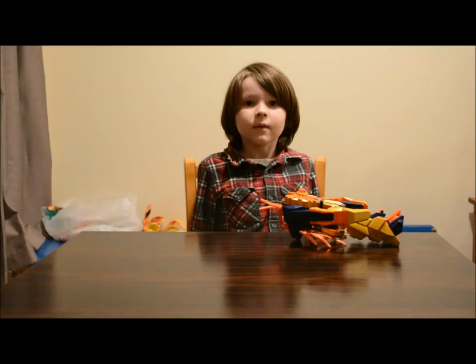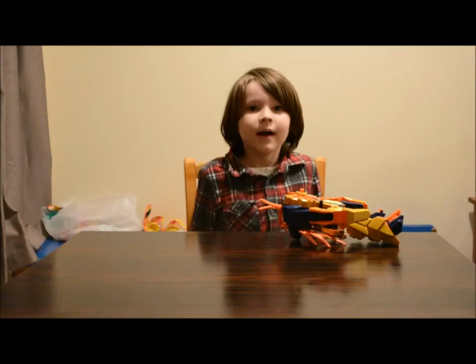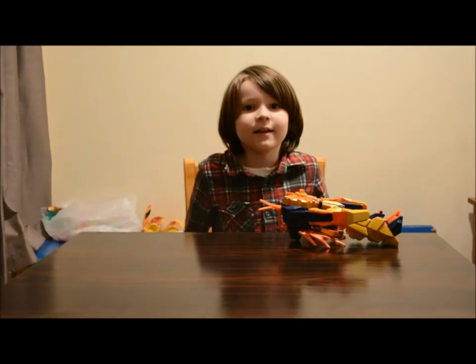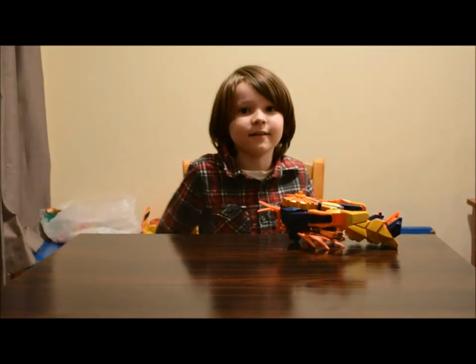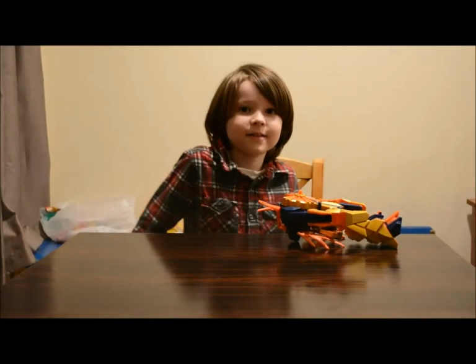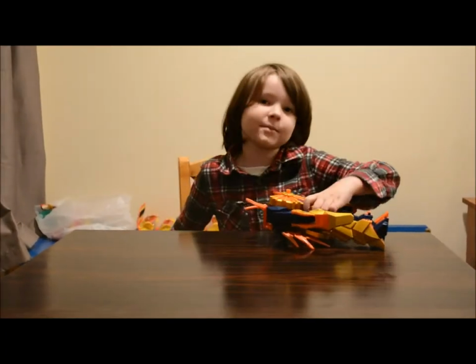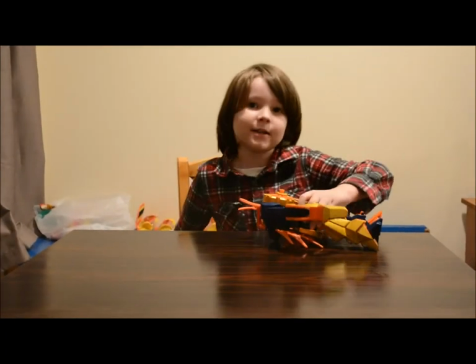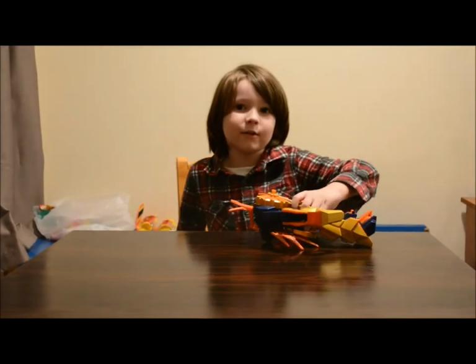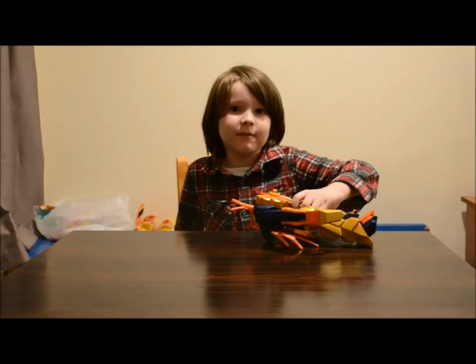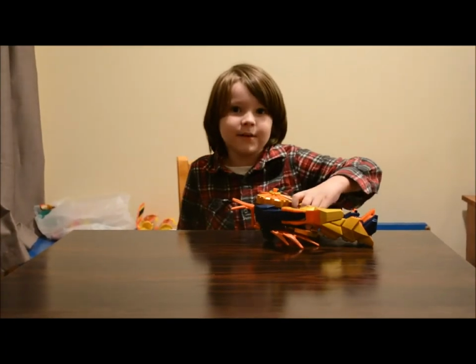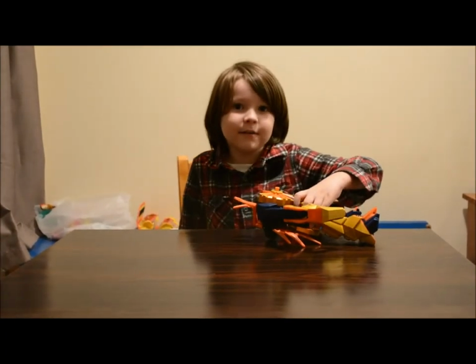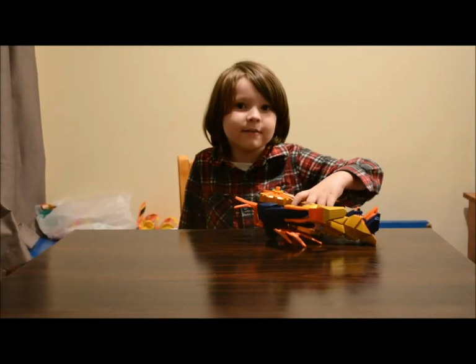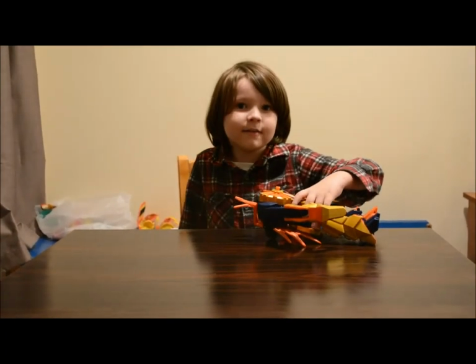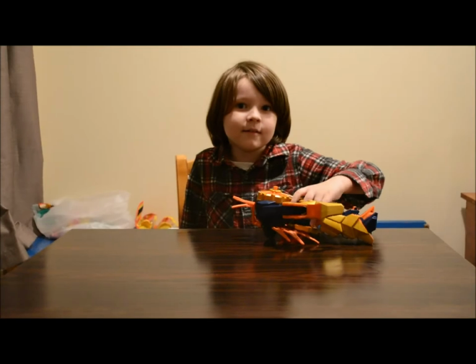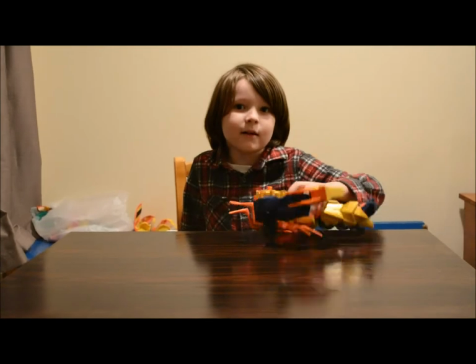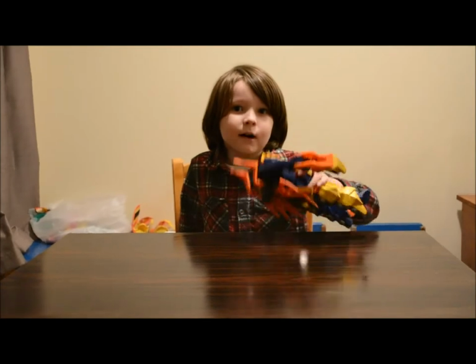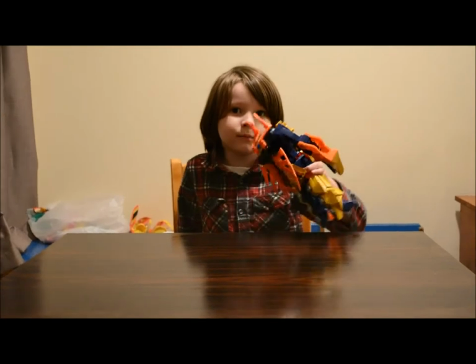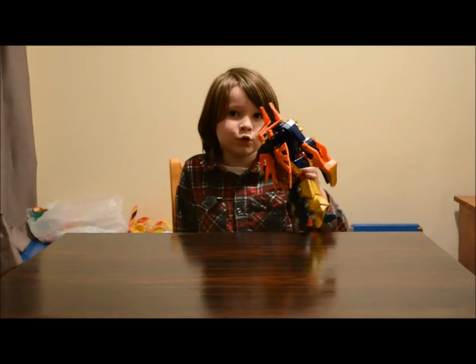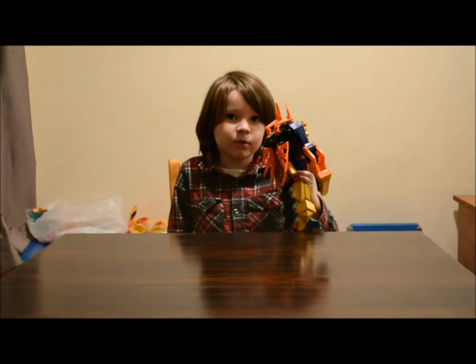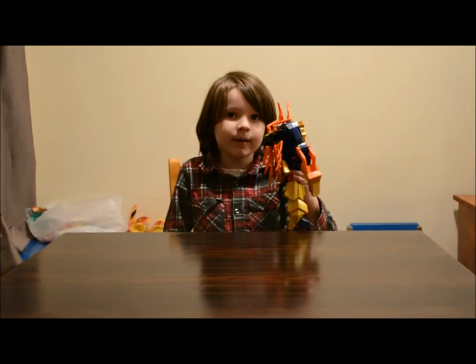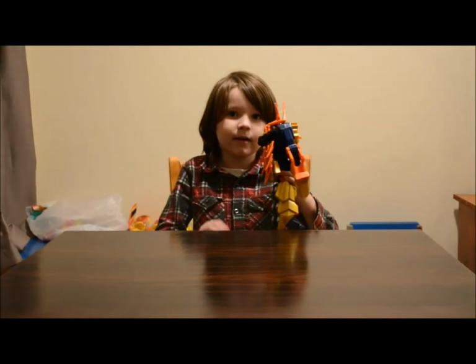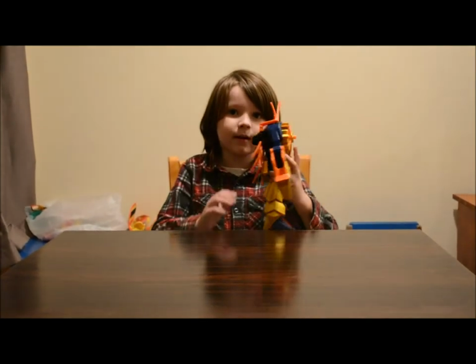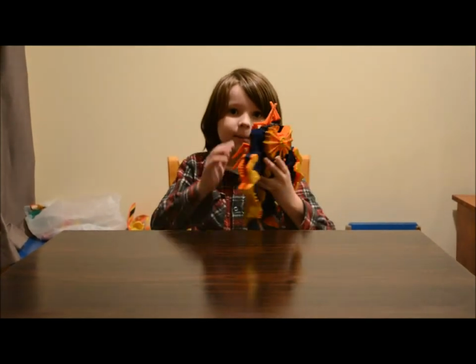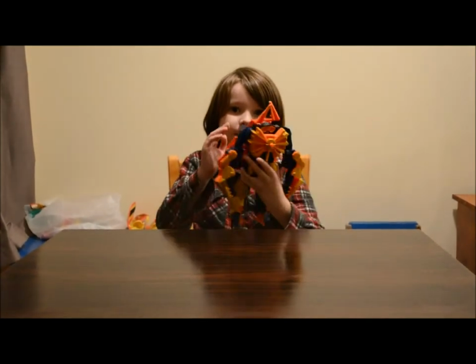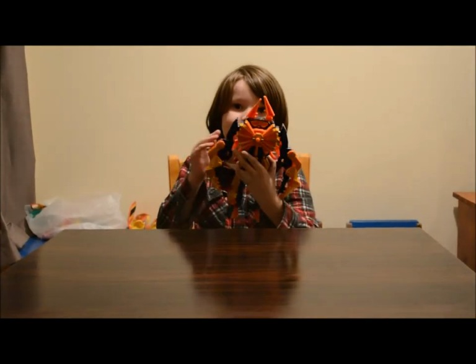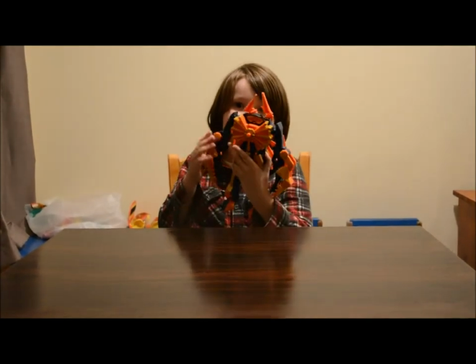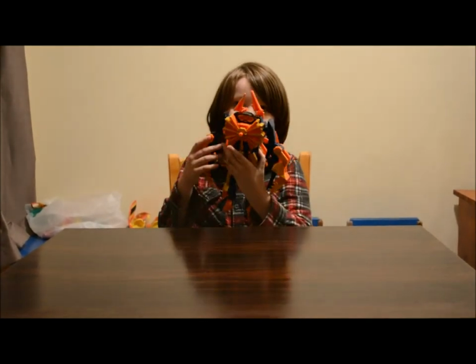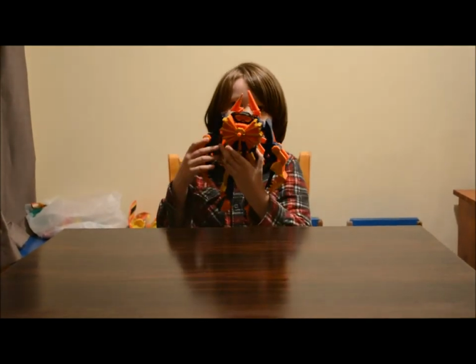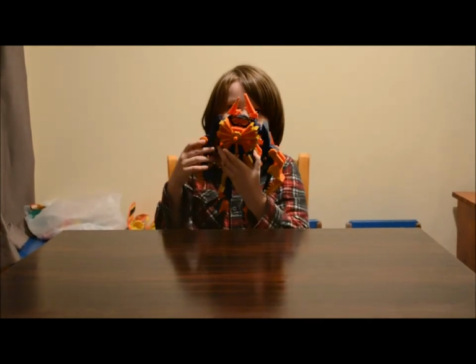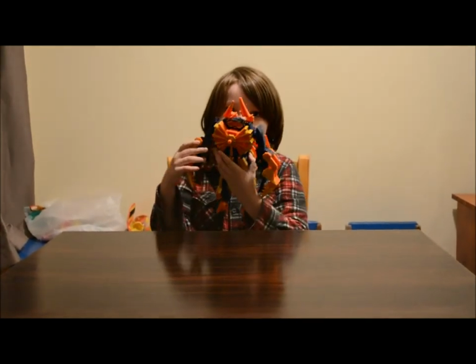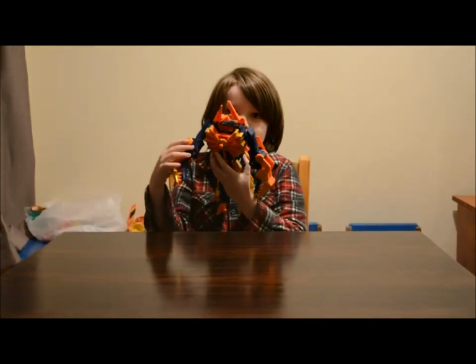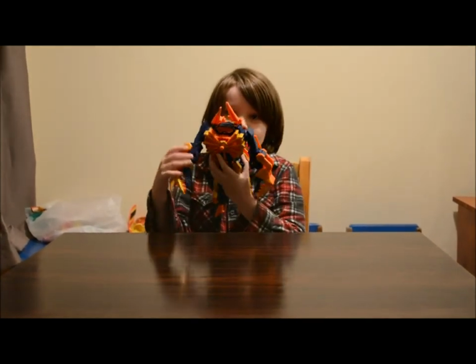Hello, this is my toy review showing up the crab sword.